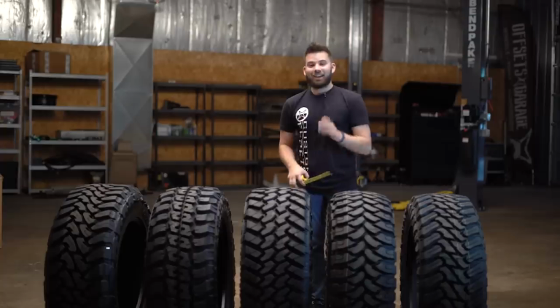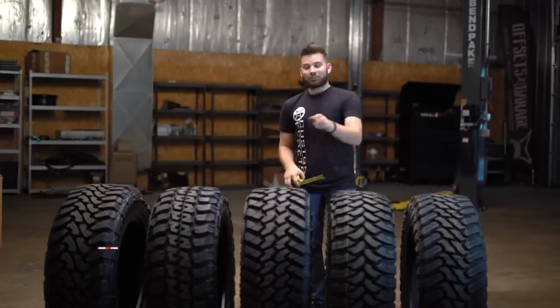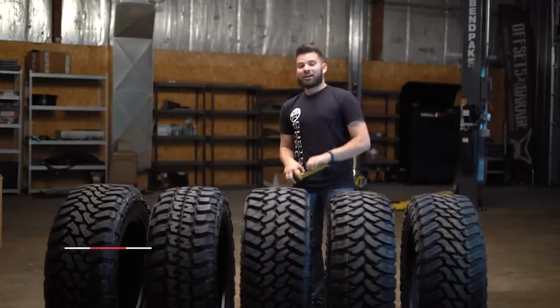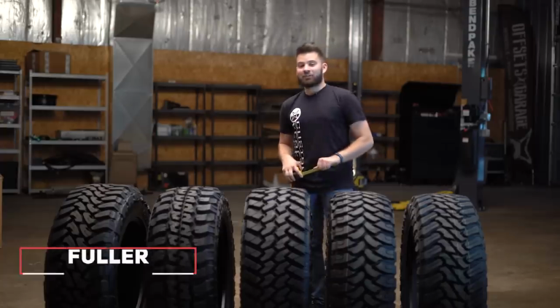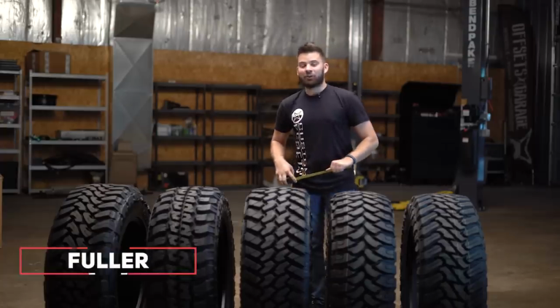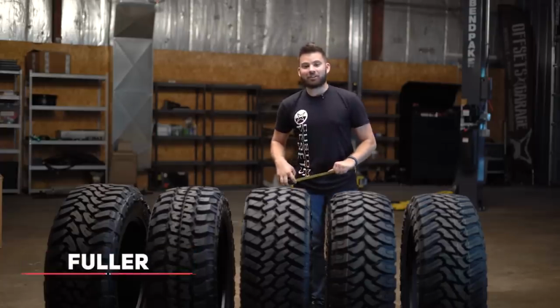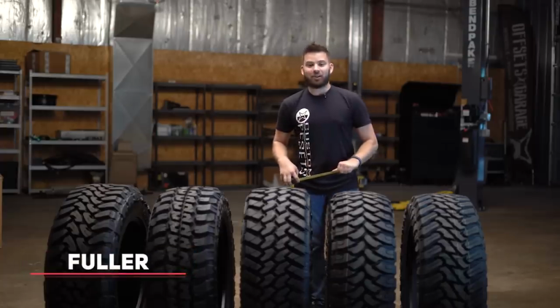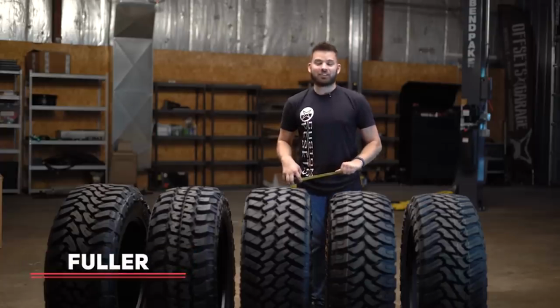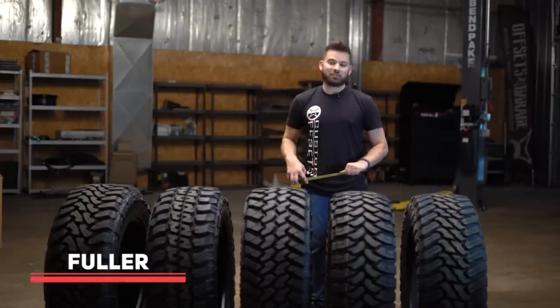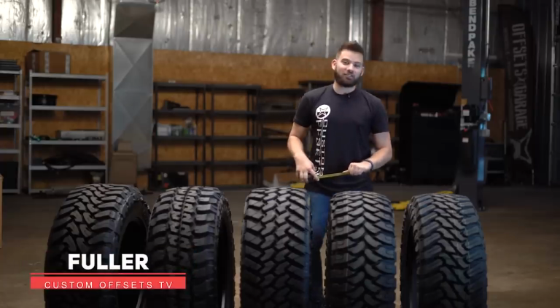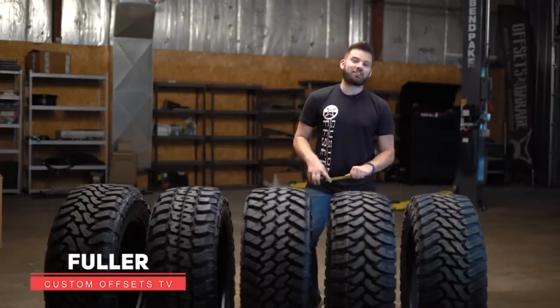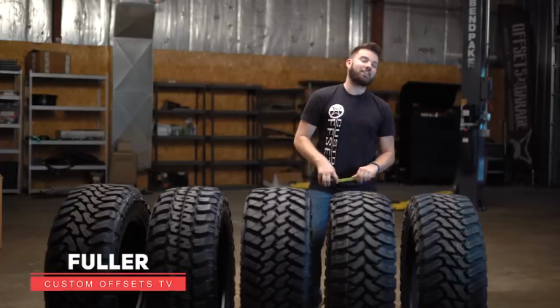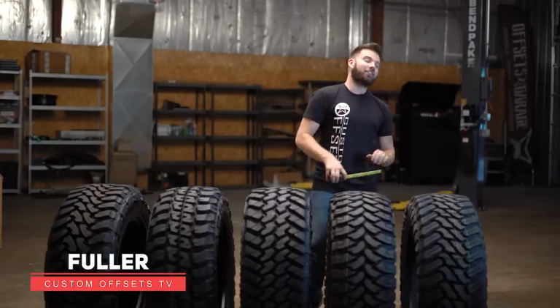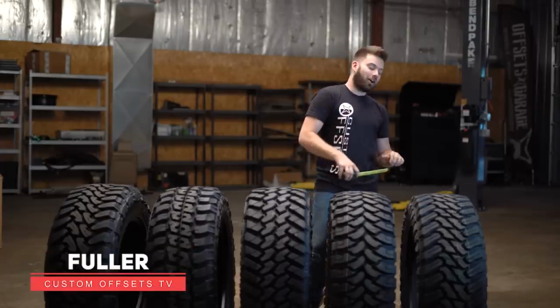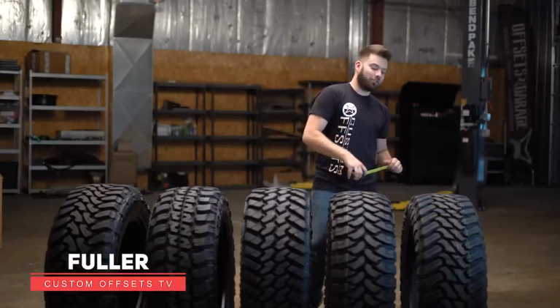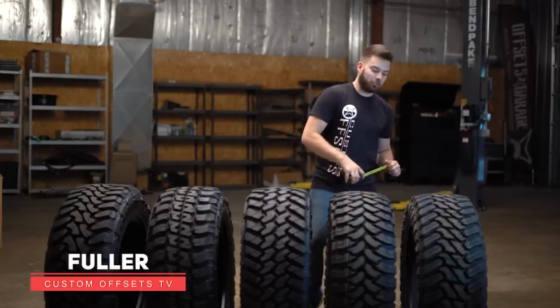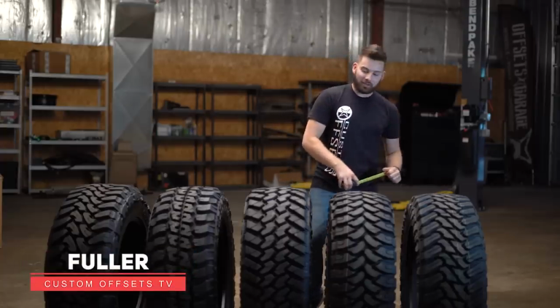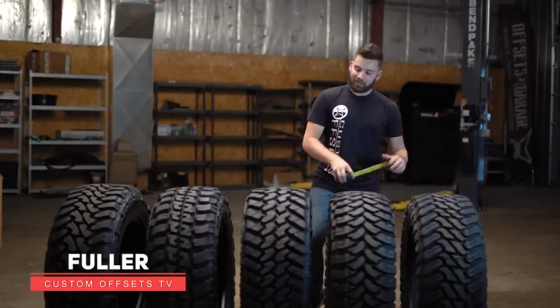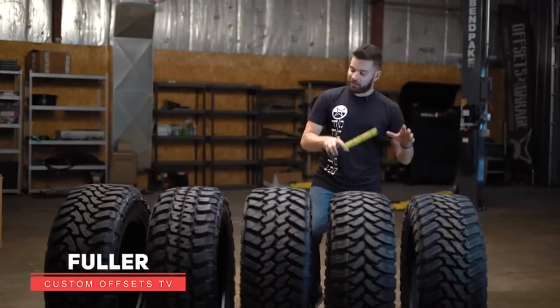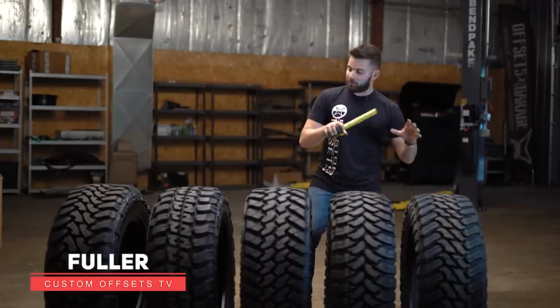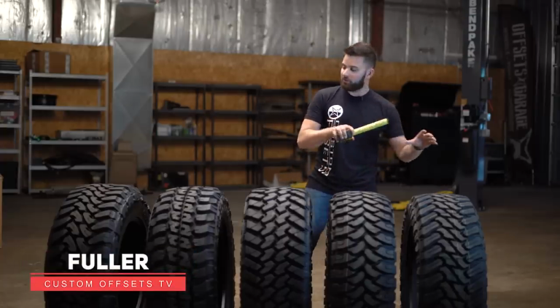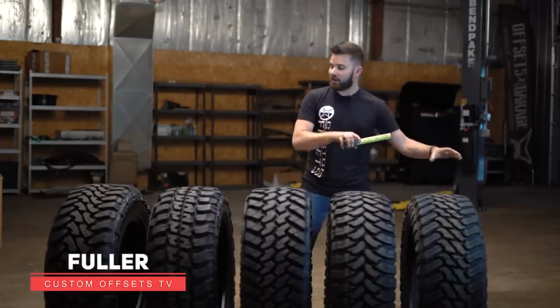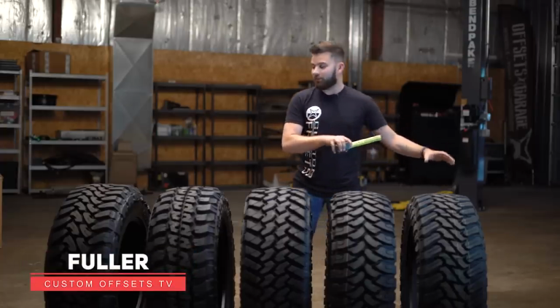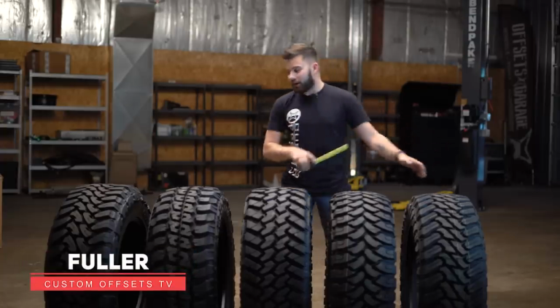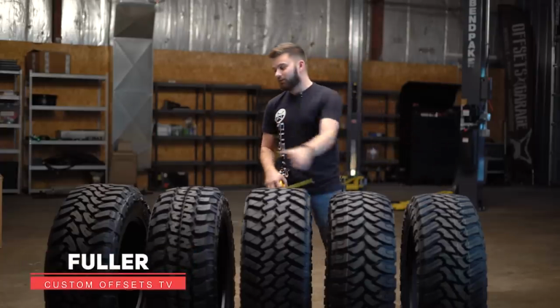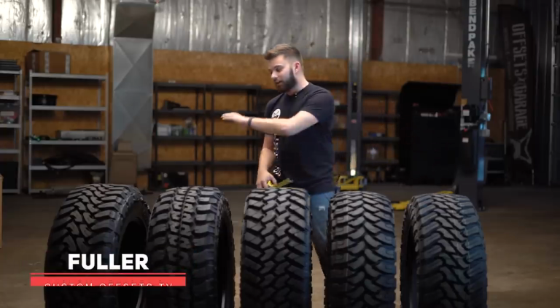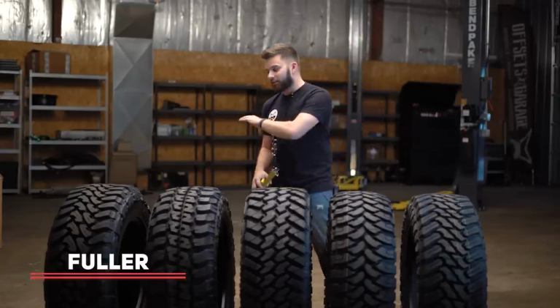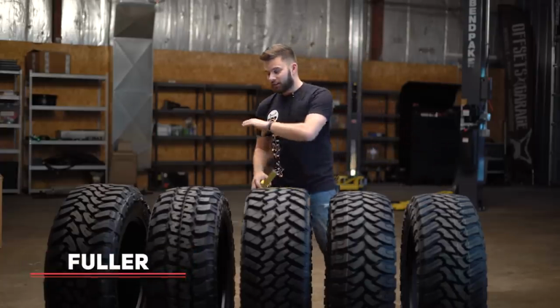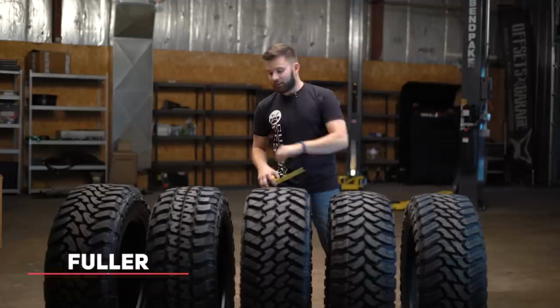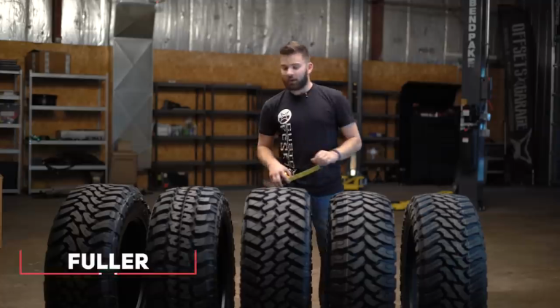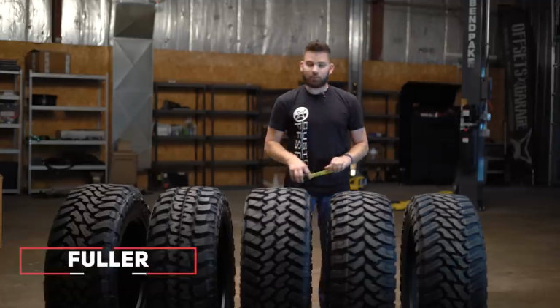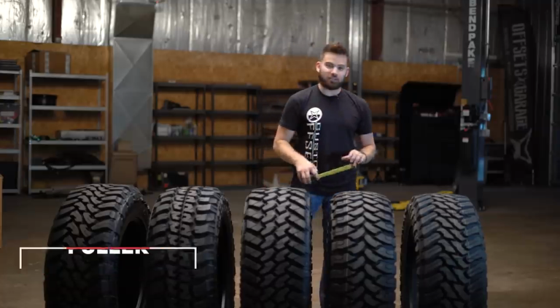Hey, what's going on guys? Fuller here from Custom Offsets, Custom Offsets TV on the YouTube, and today I'm bringing you the top five tires that we've got on the website.